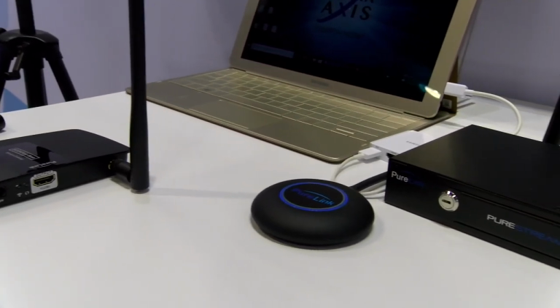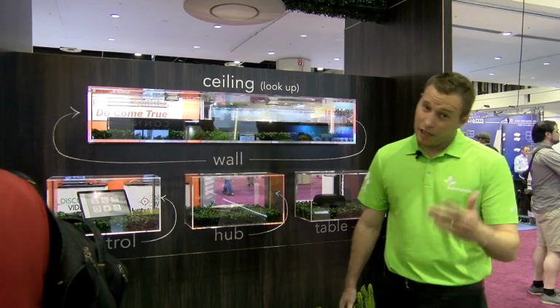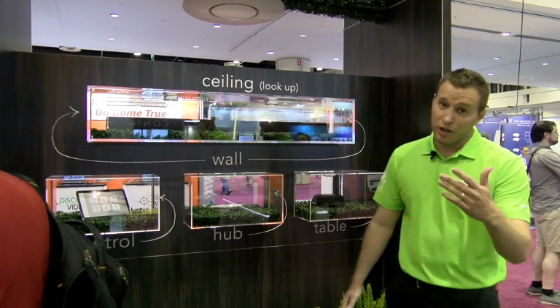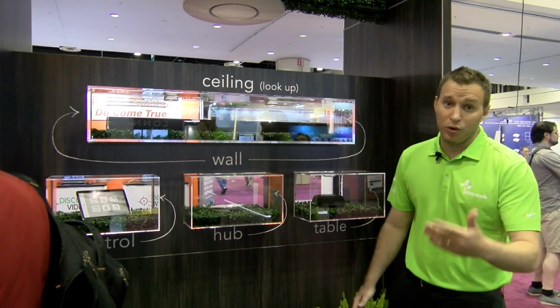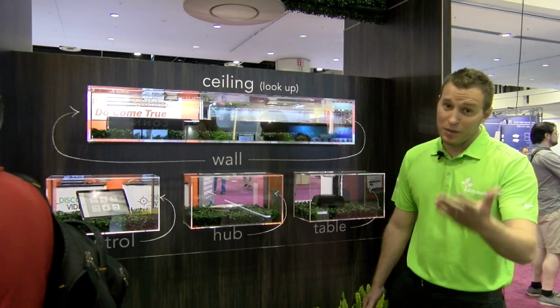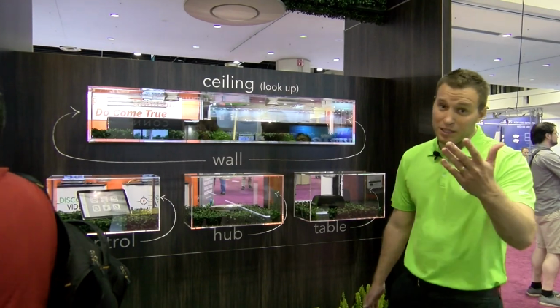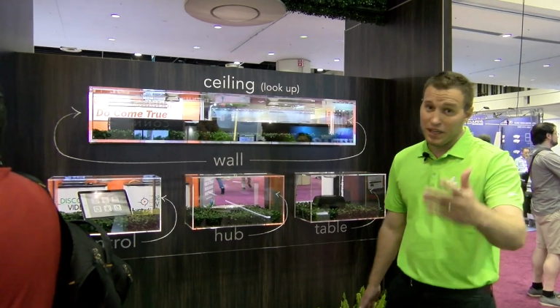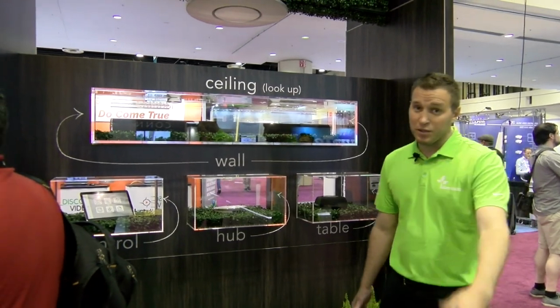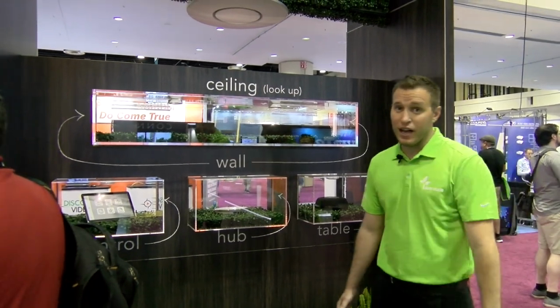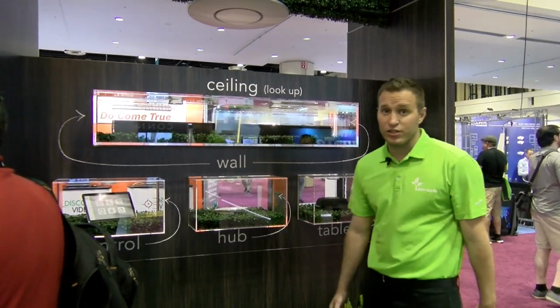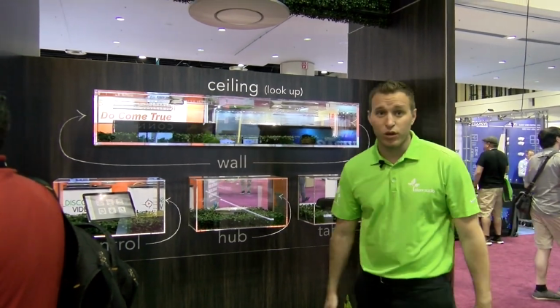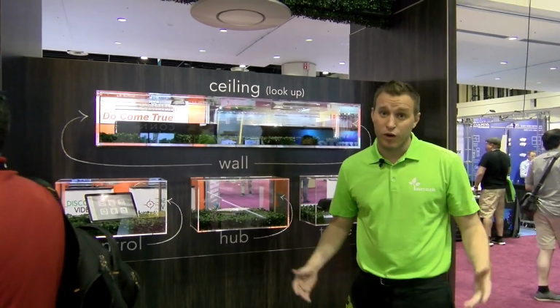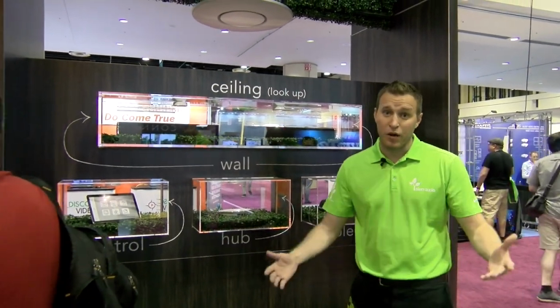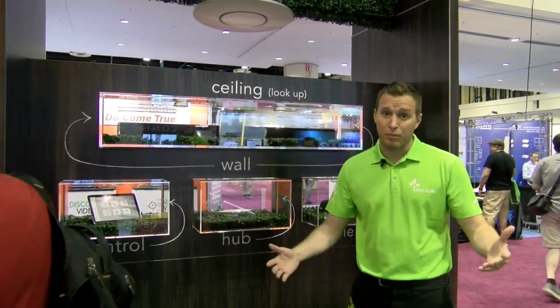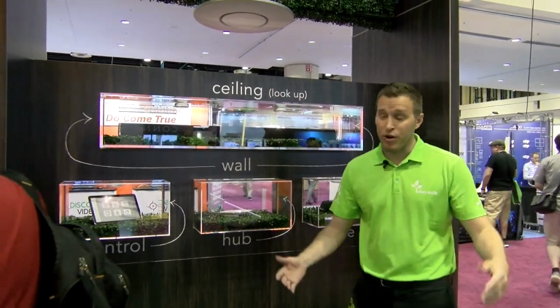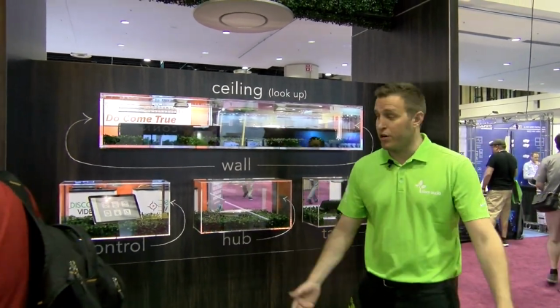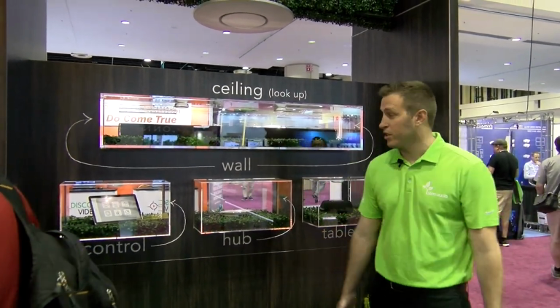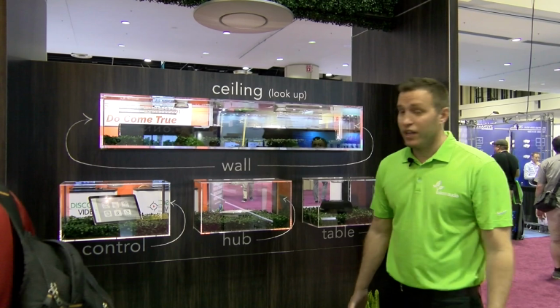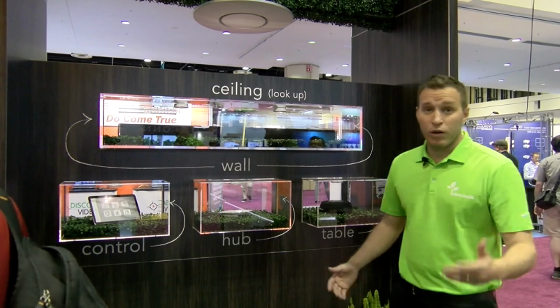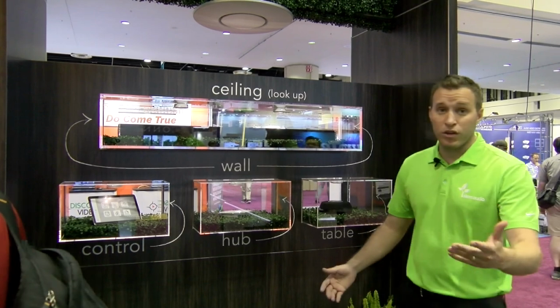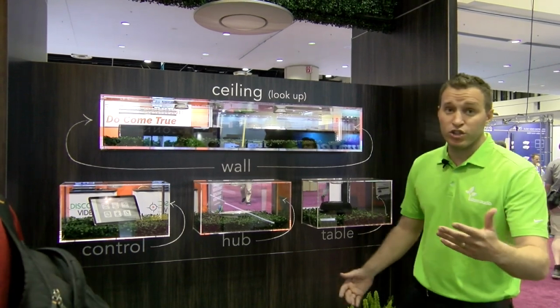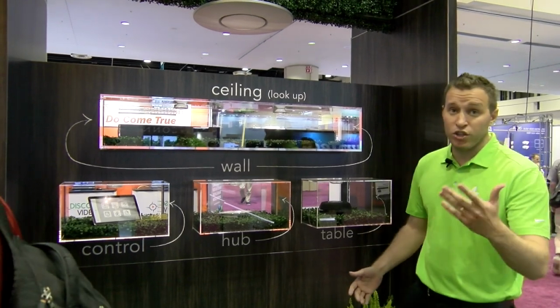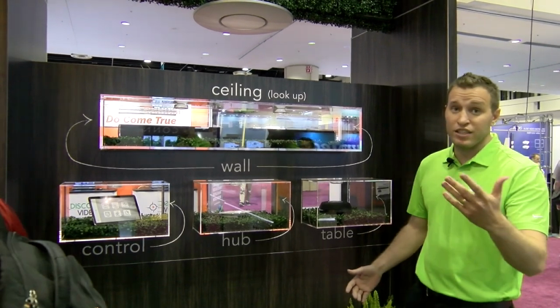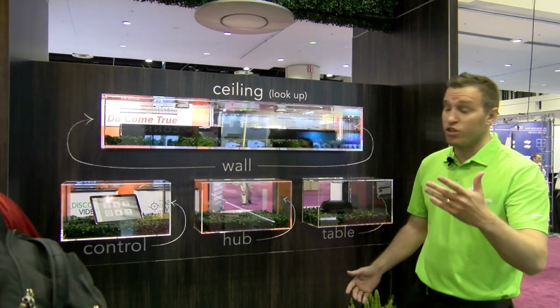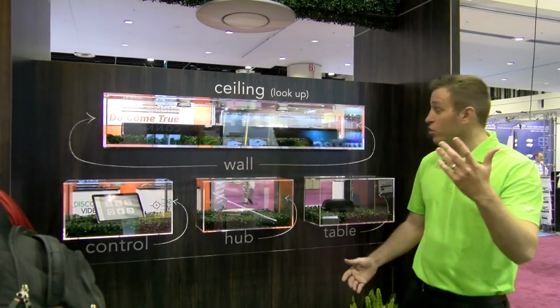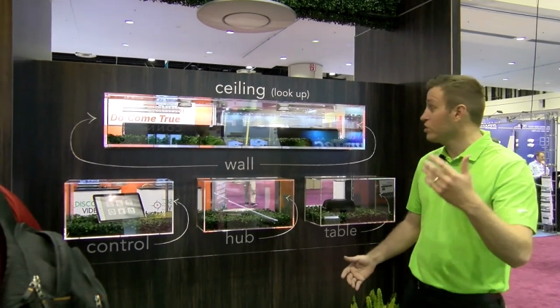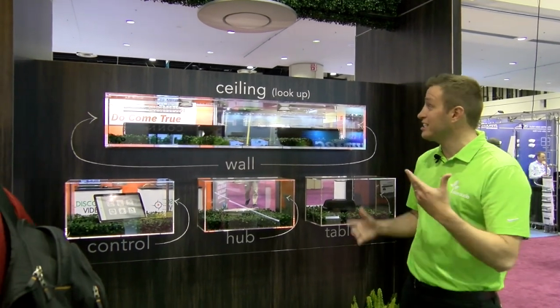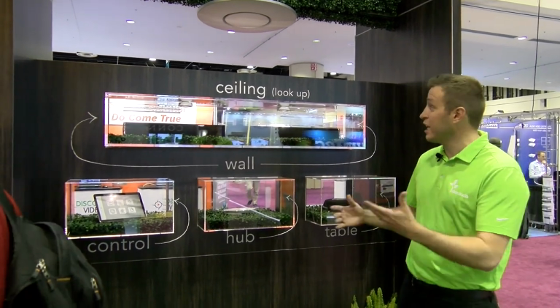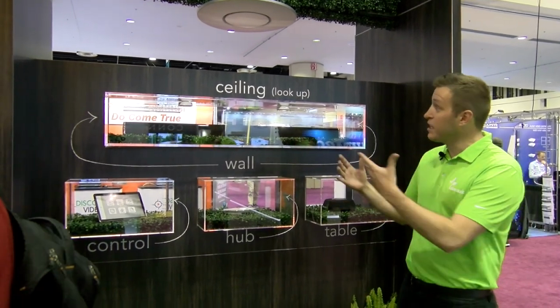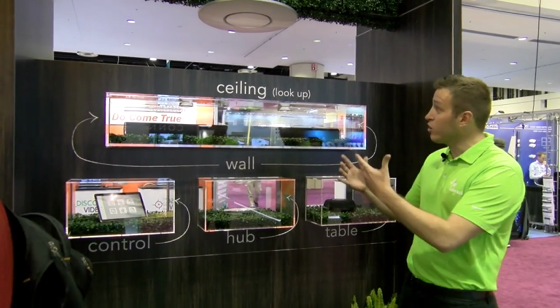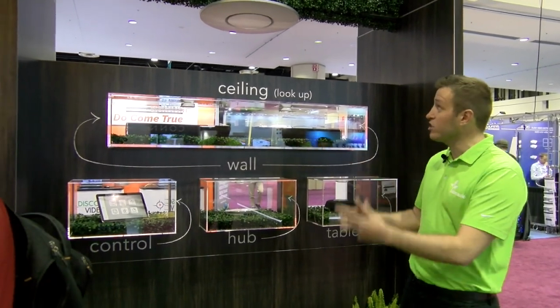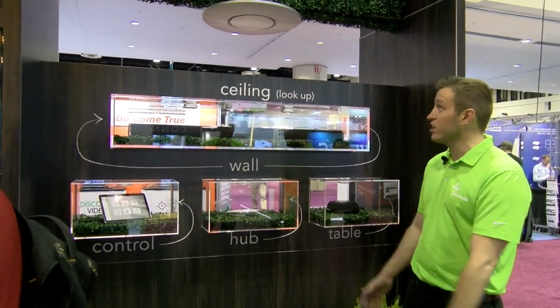We're here with BZB Express, one of our direct partners, and I wanted to show you guys the new STEM ecosystem.